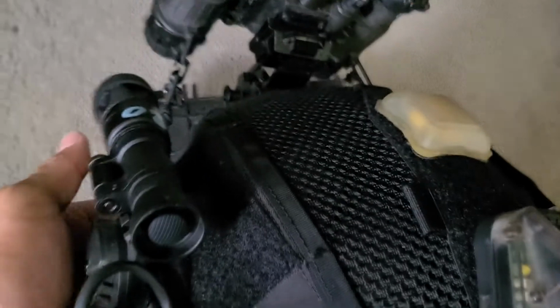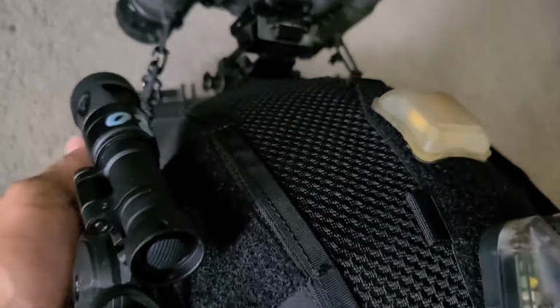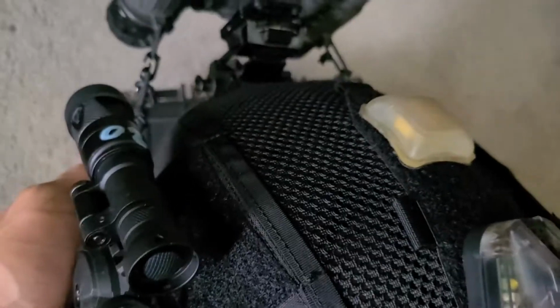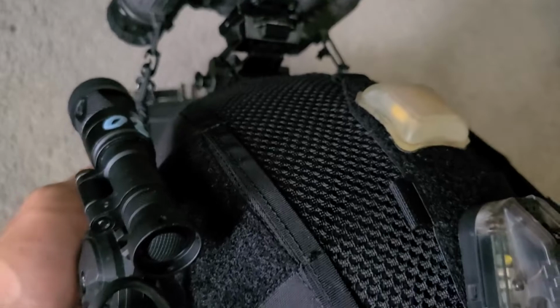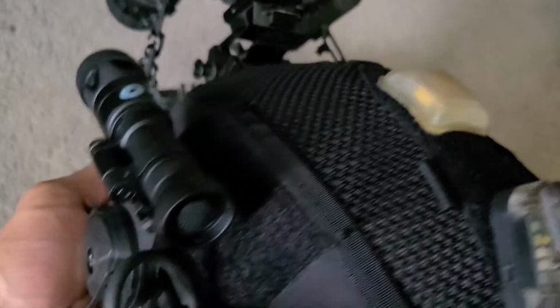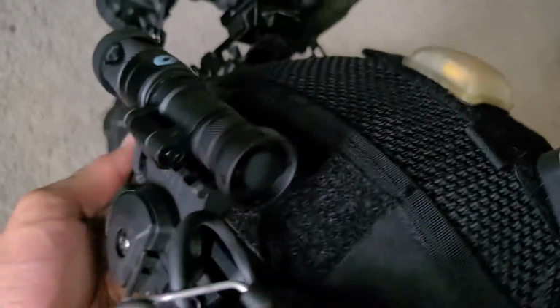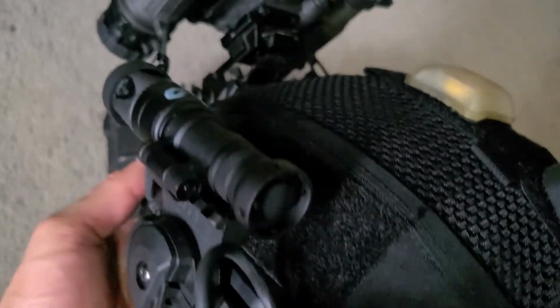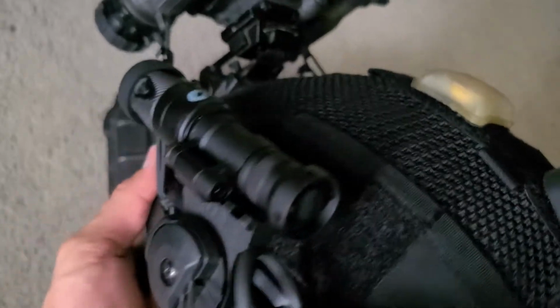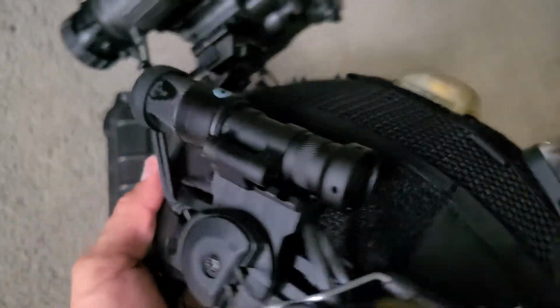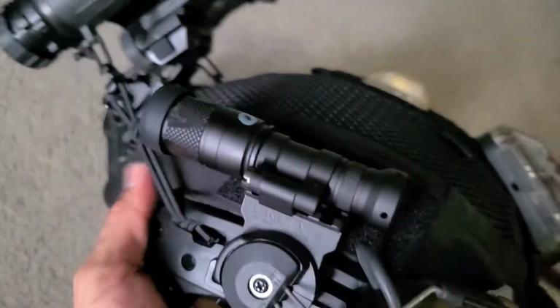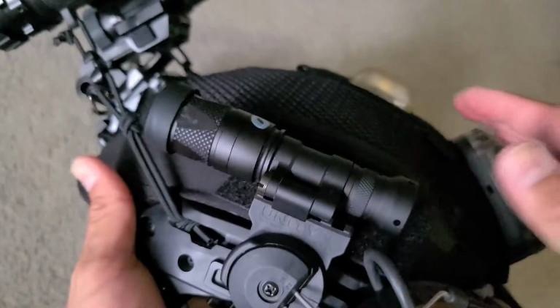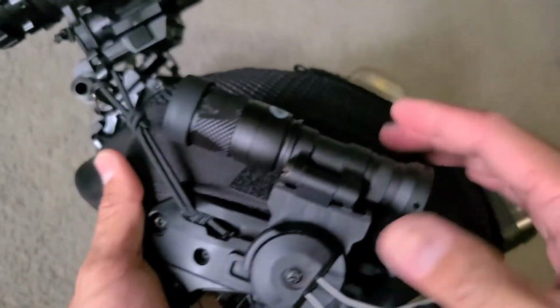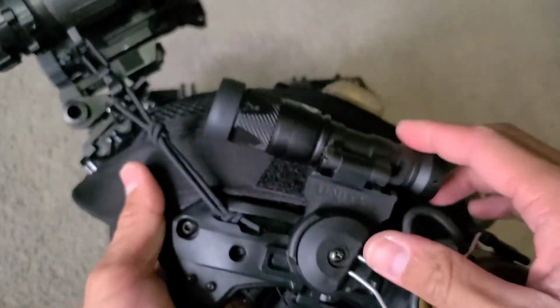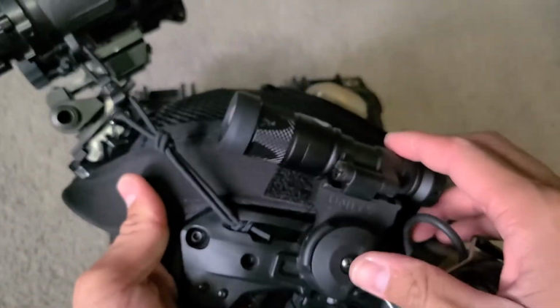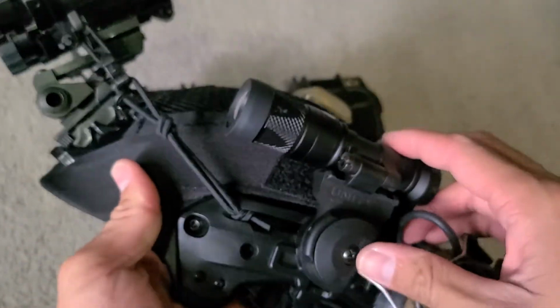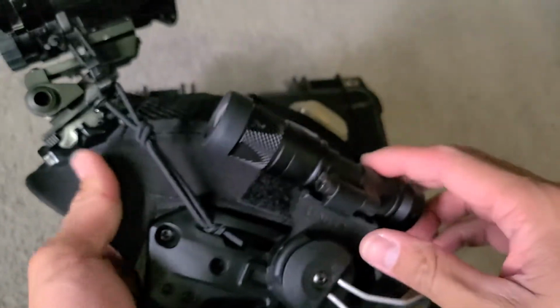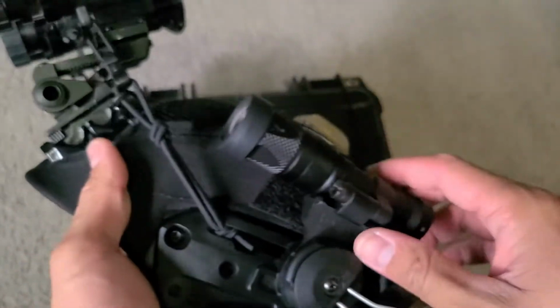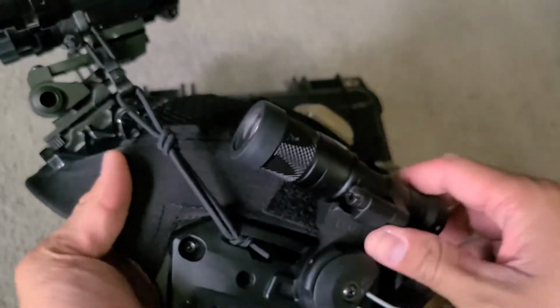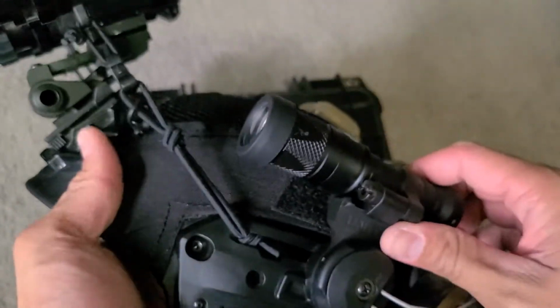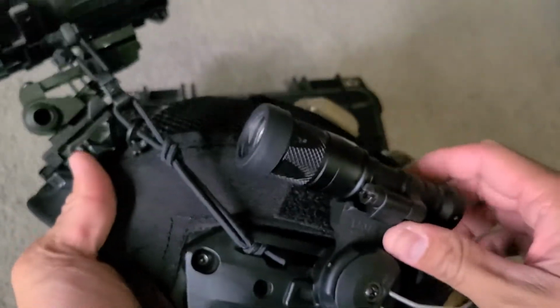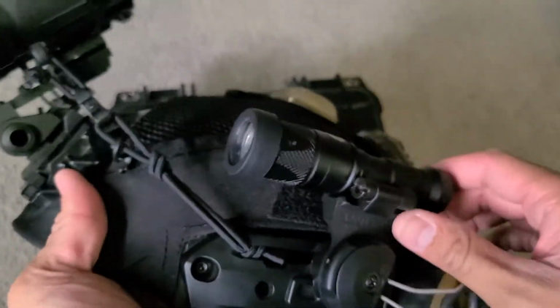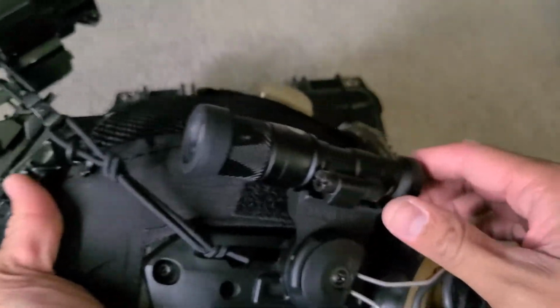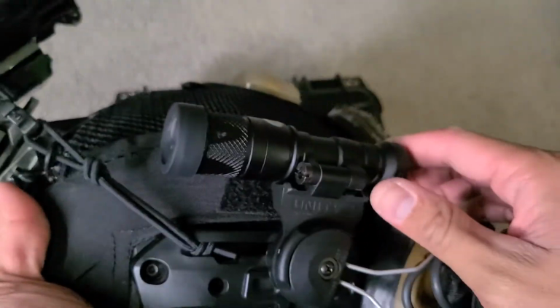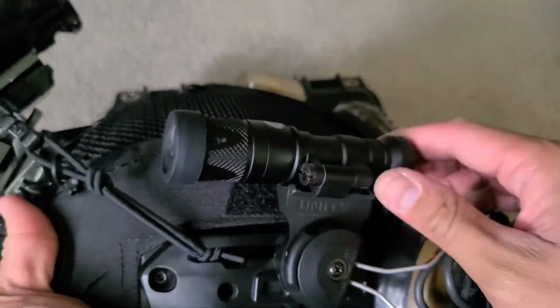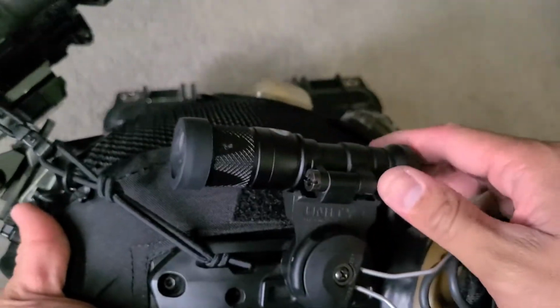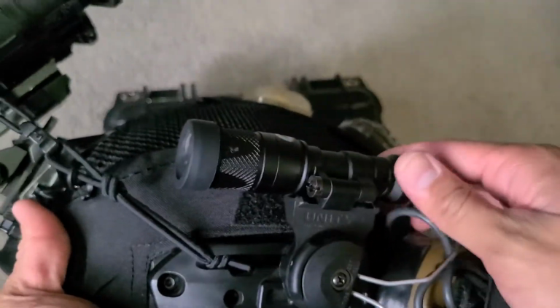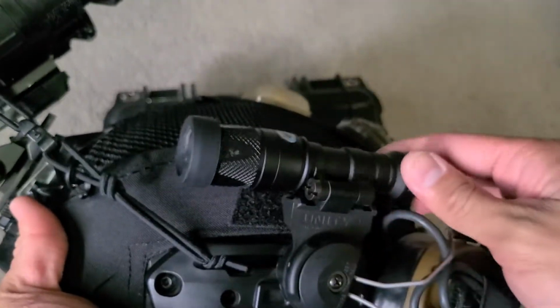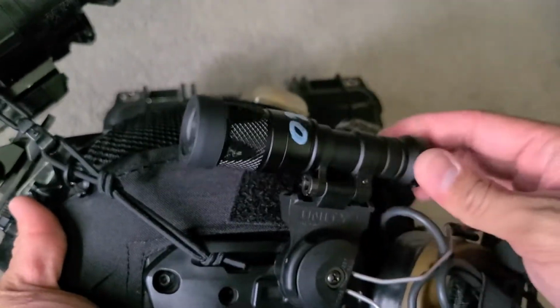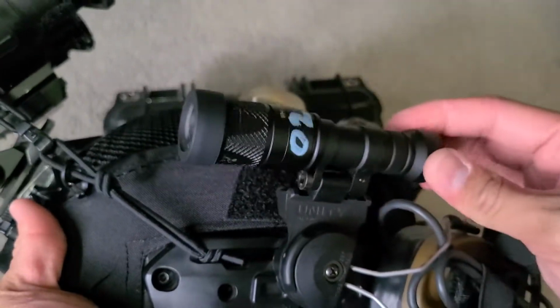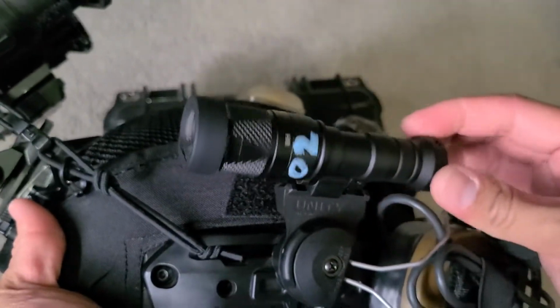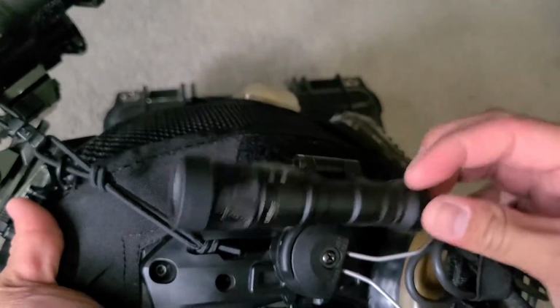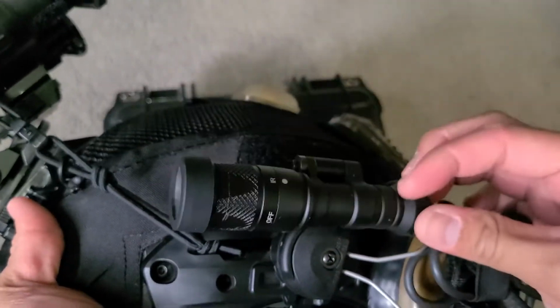It doesn't stick out too far to catch branches or something like that. And if you want to have a little more articulation, you can always rotate it out.